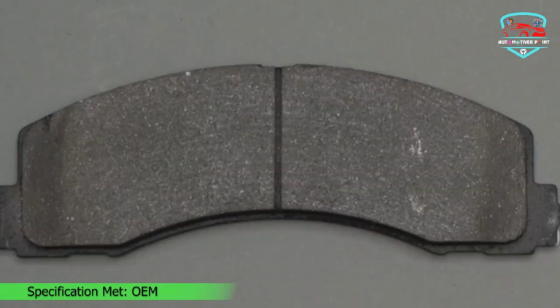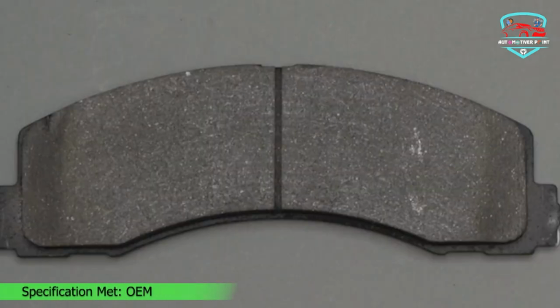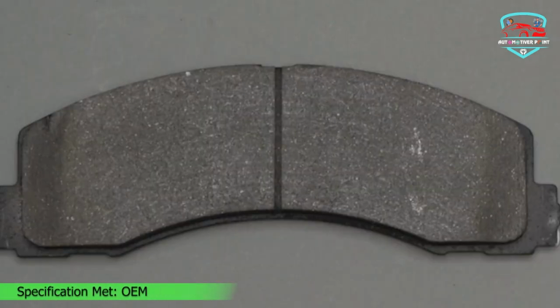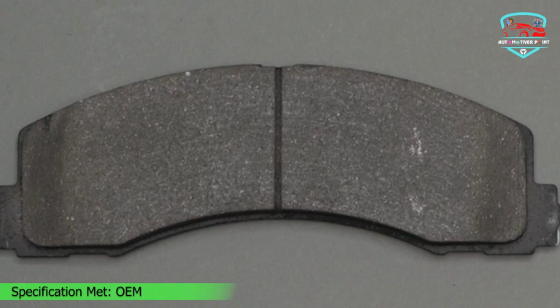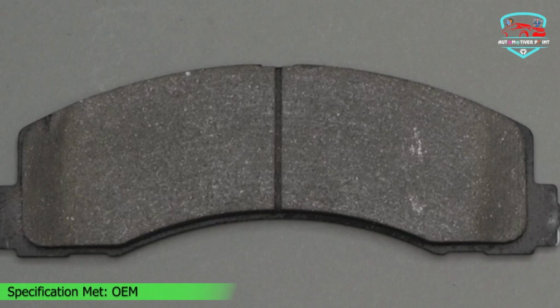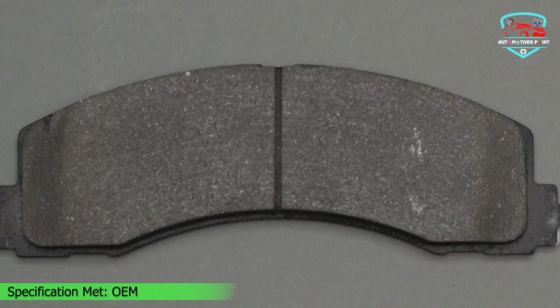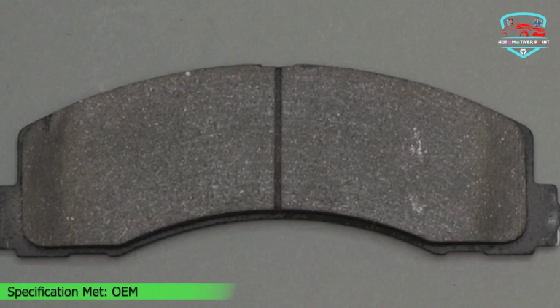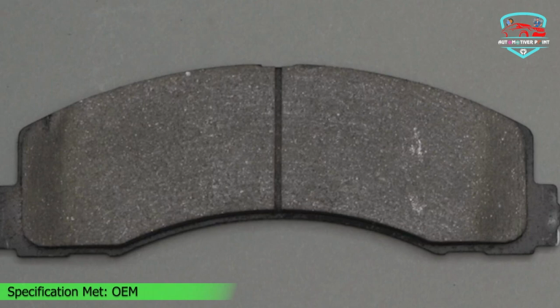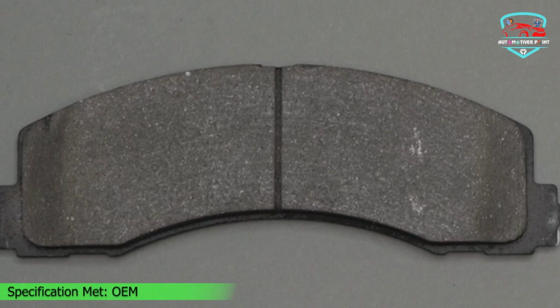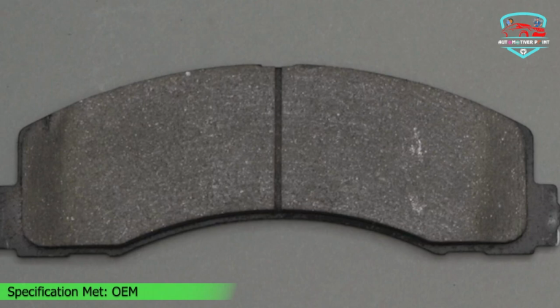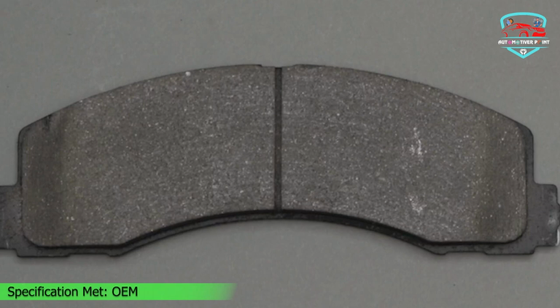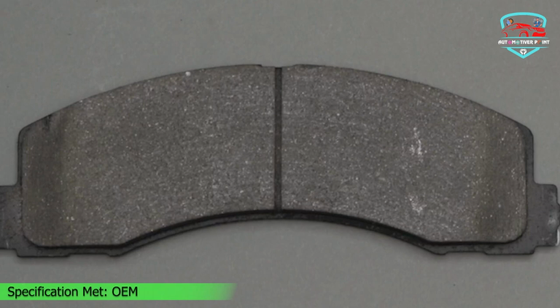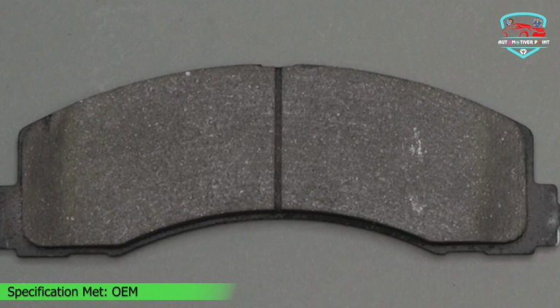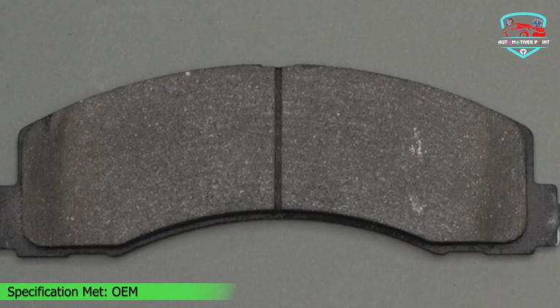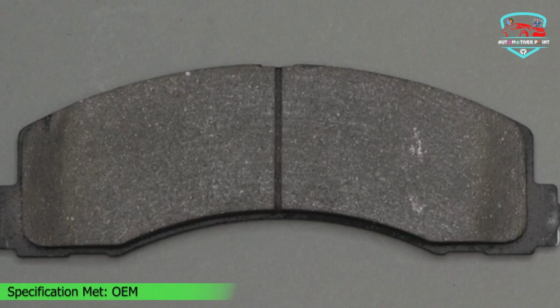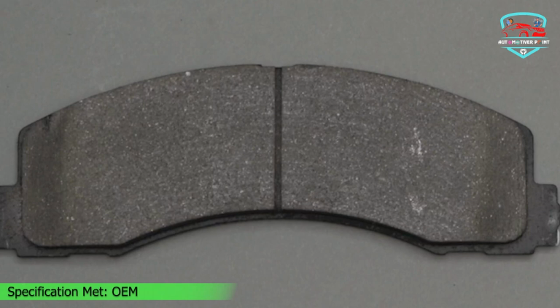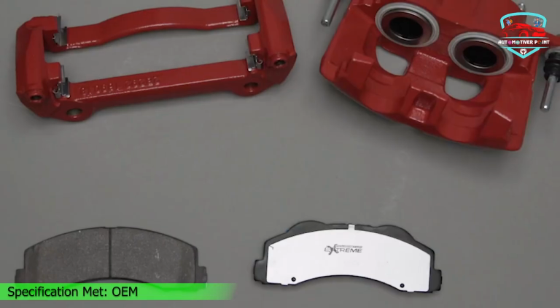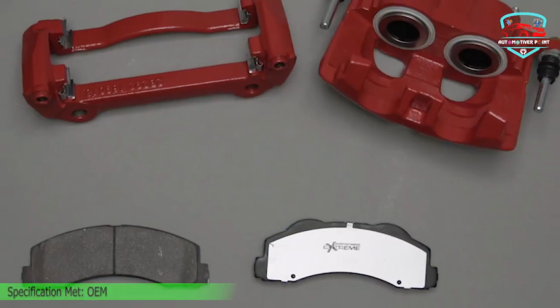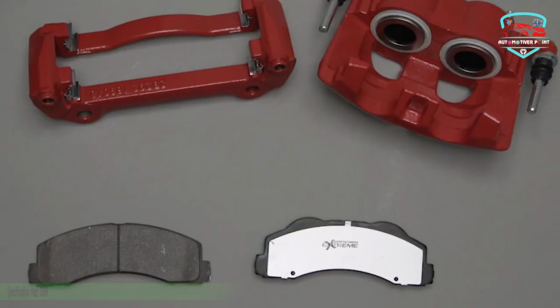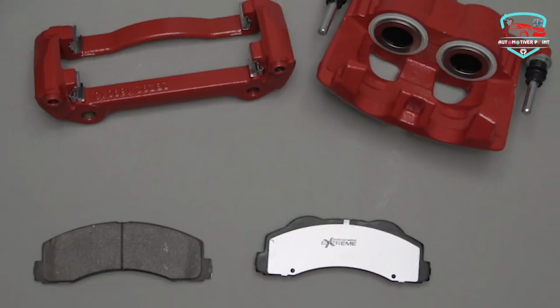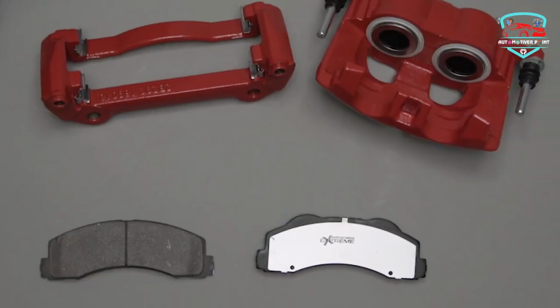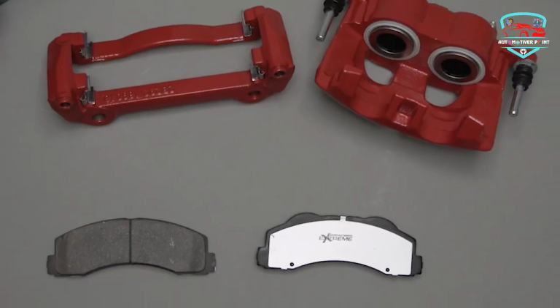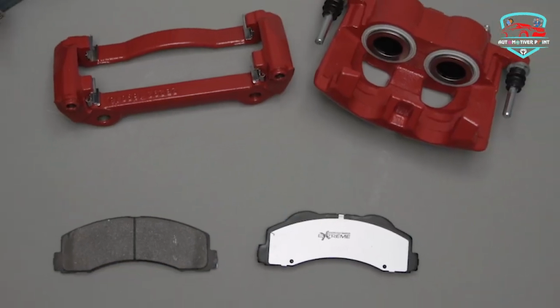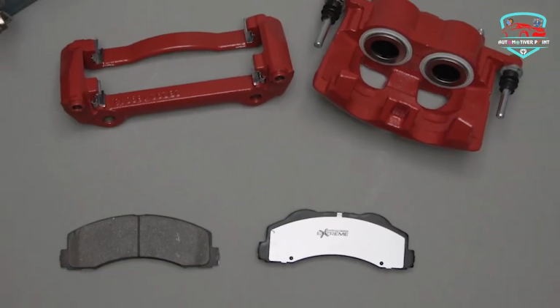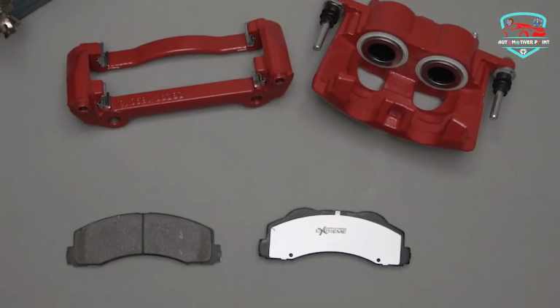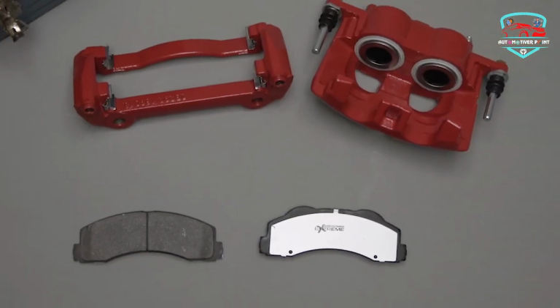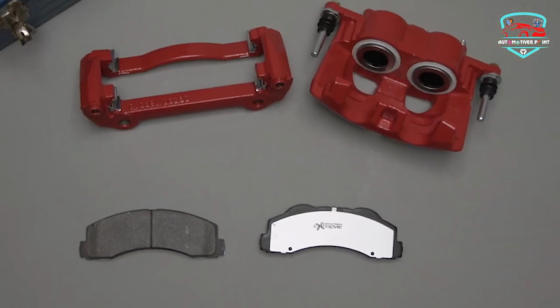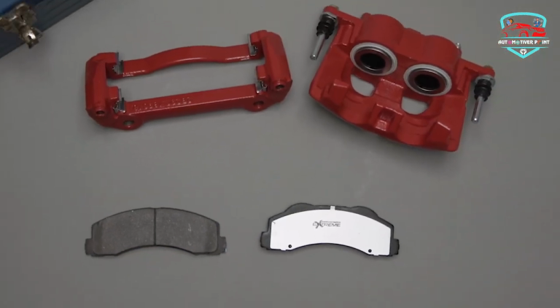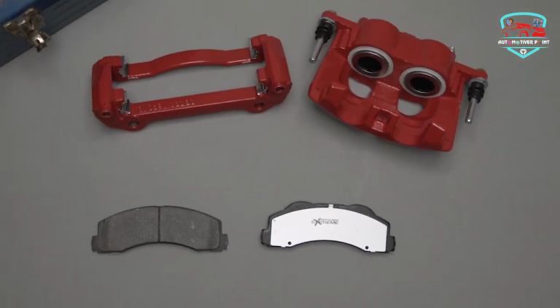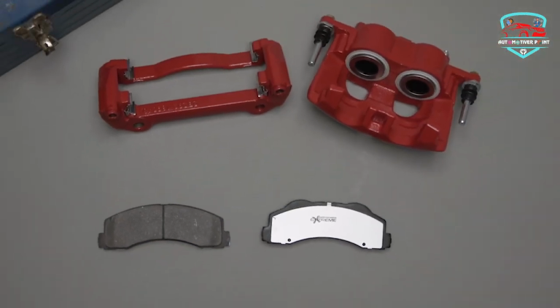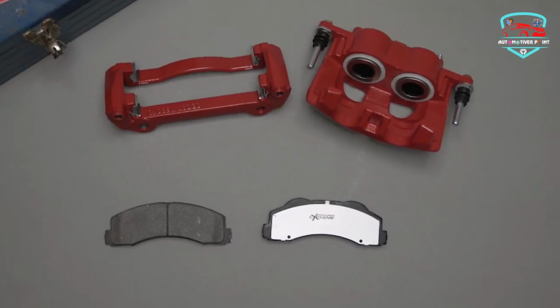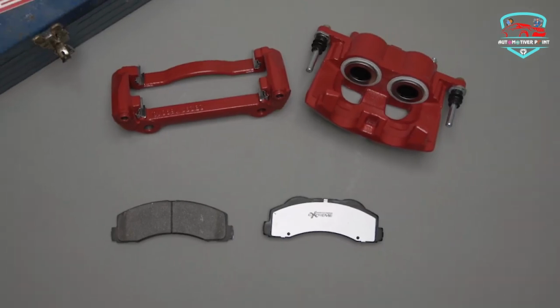What we like: superior braking power, noise-free braking, long-lasting and rust-resistant.